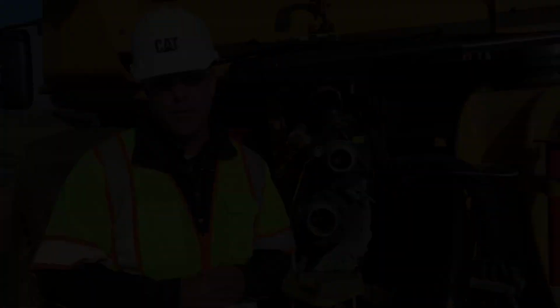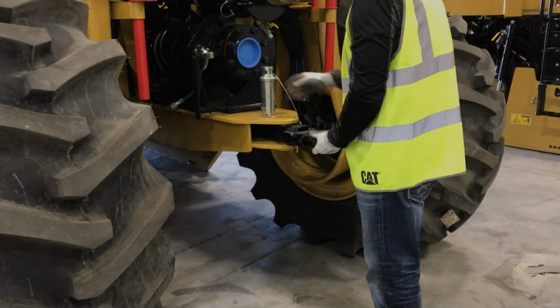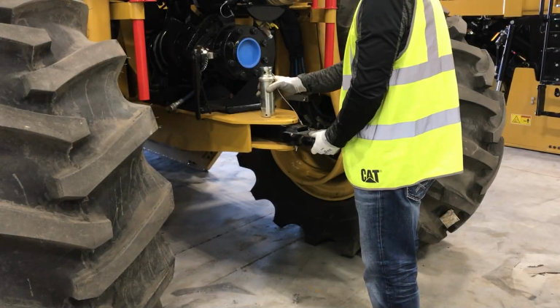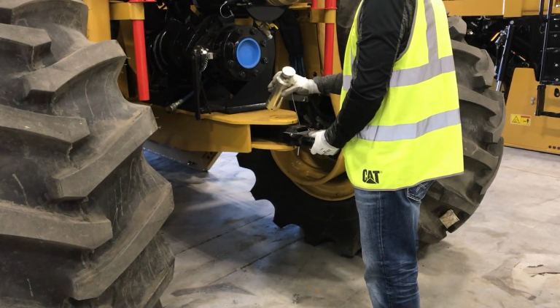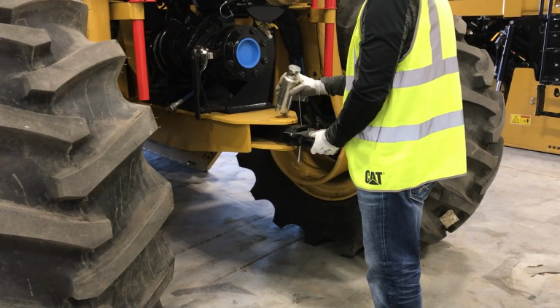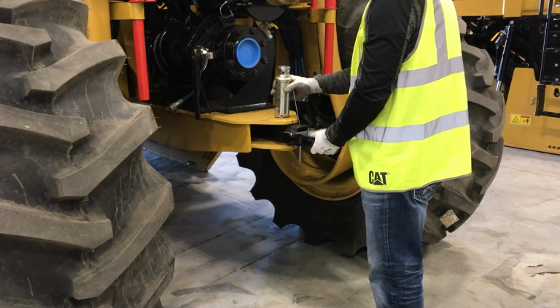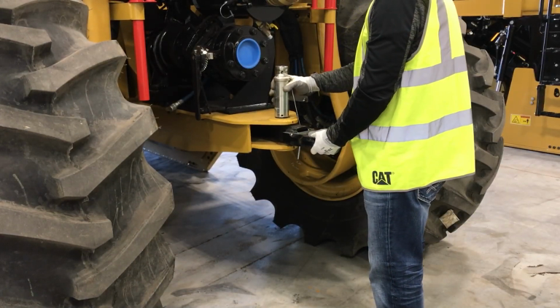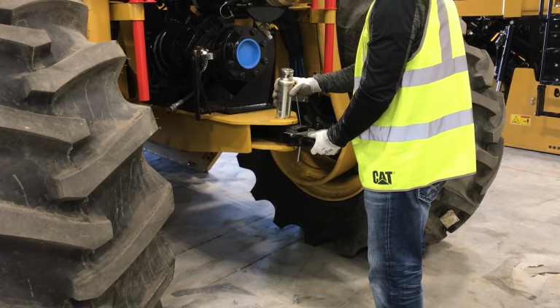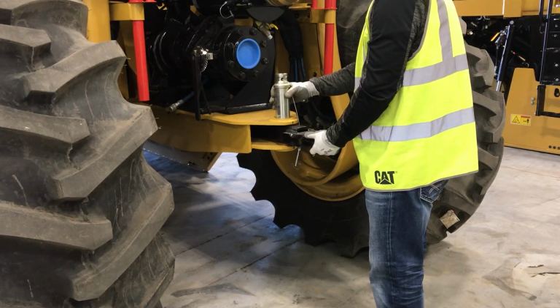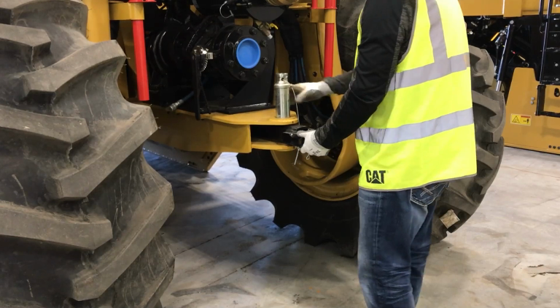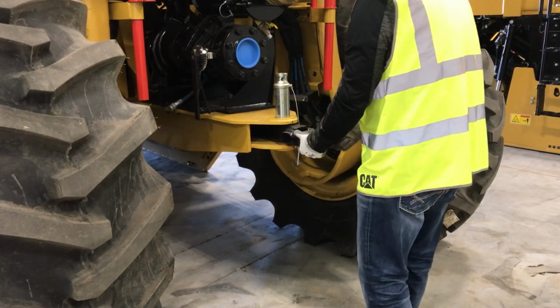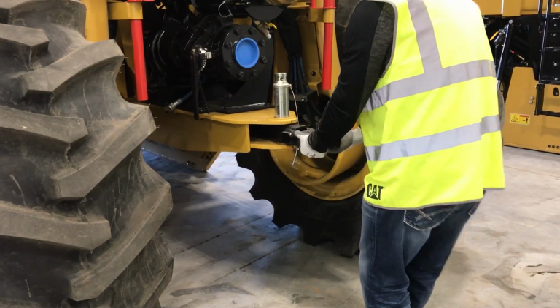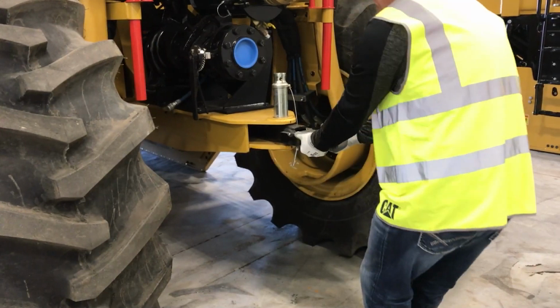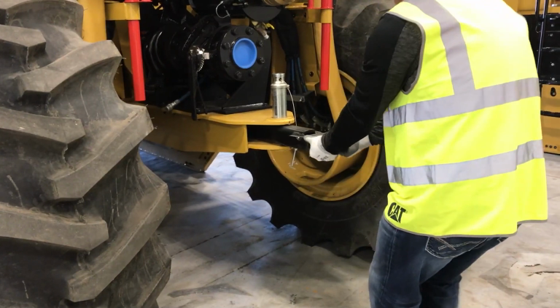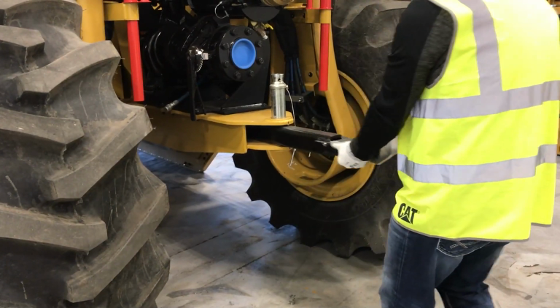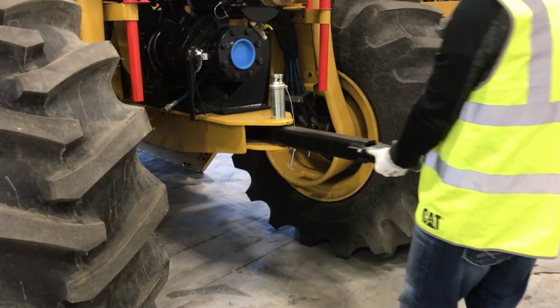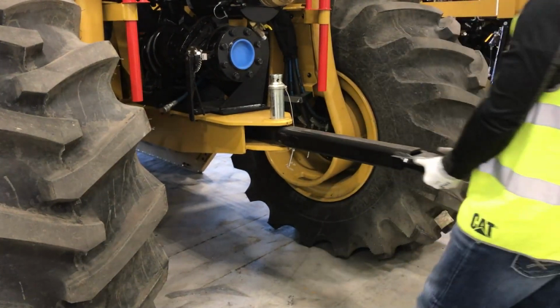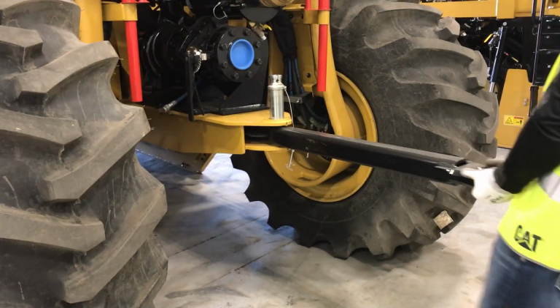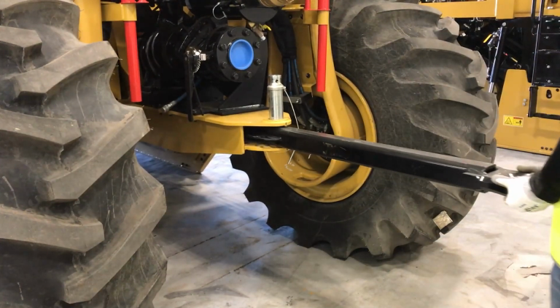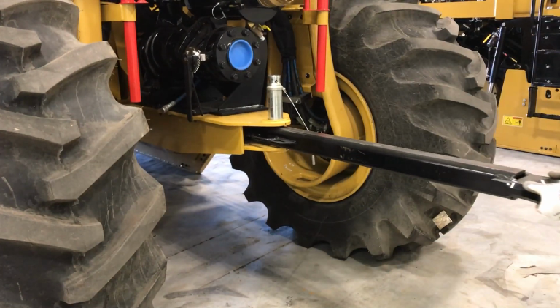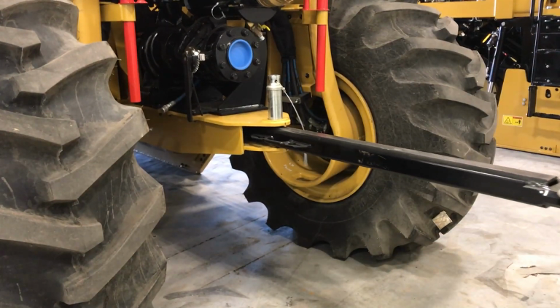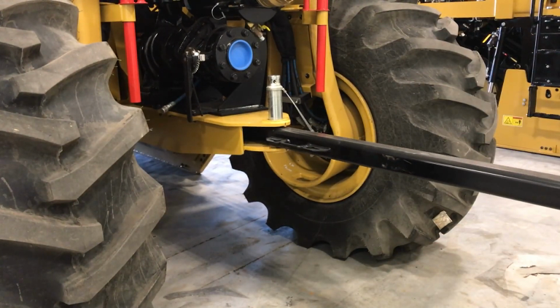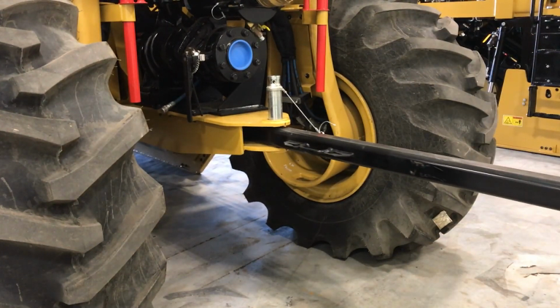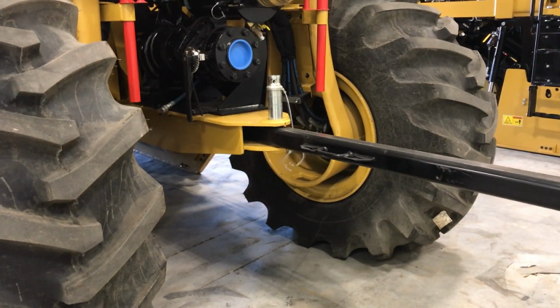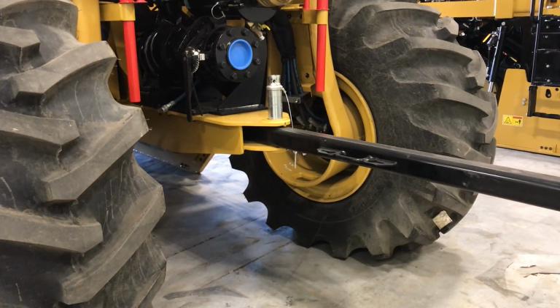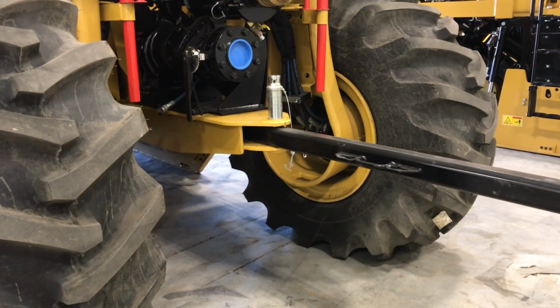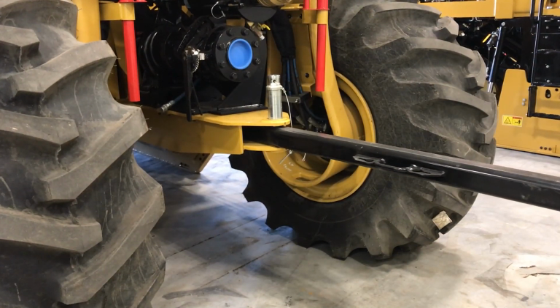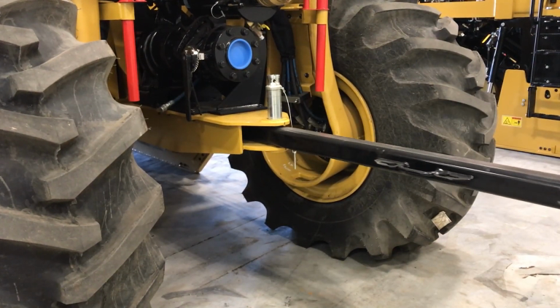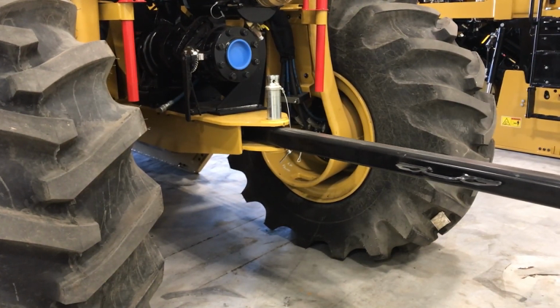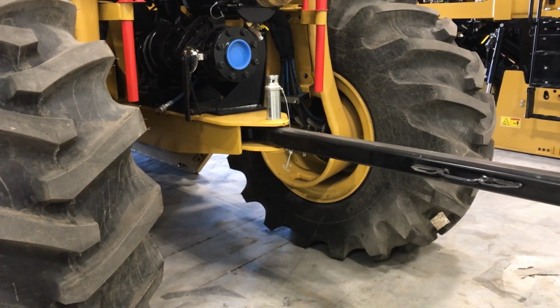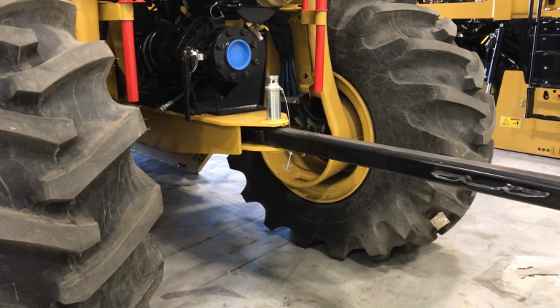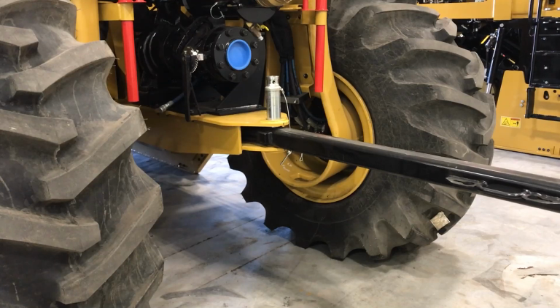The optional push bar is stowed directly inside the hitch at the front of the chassis and is safely accessible from ground level.